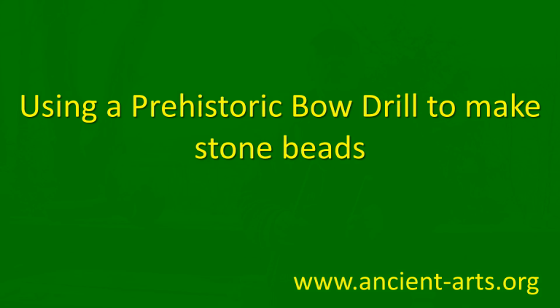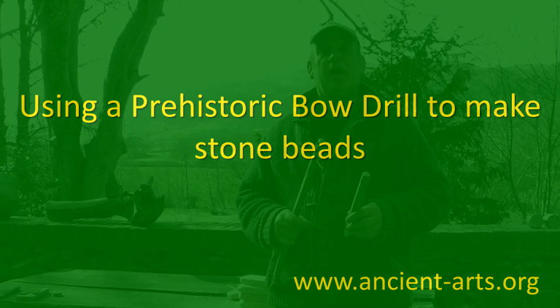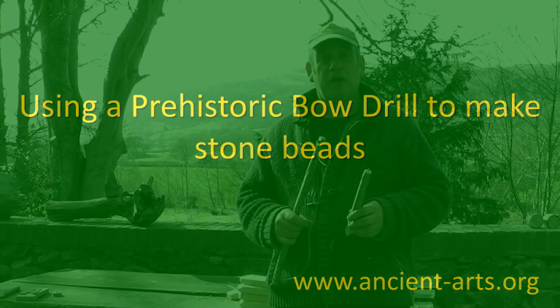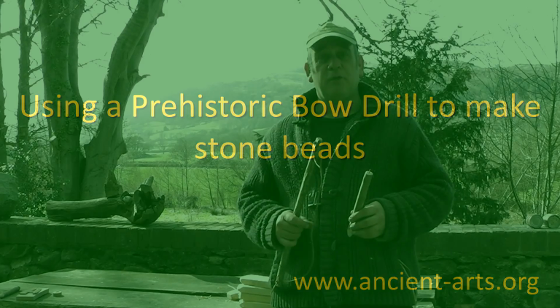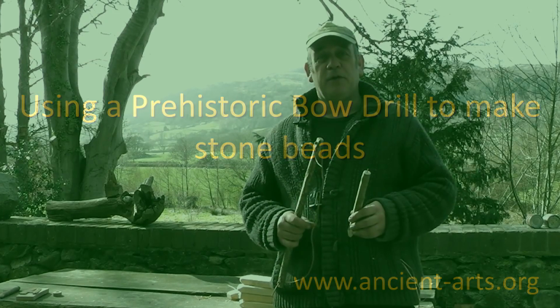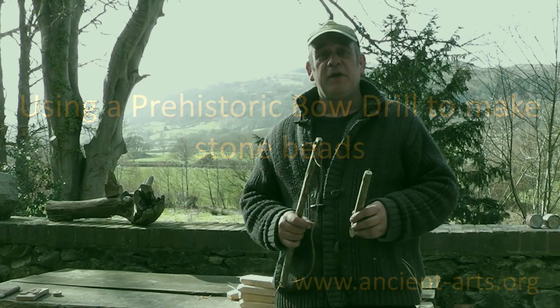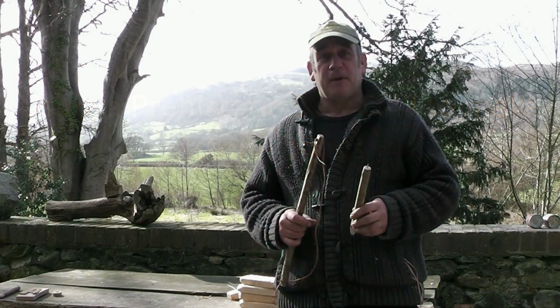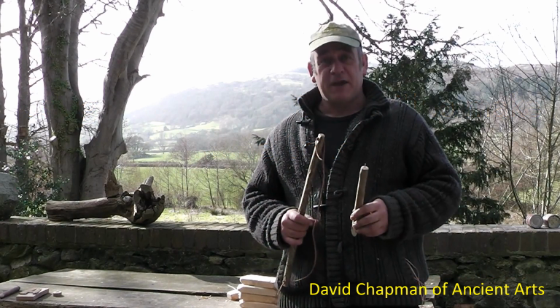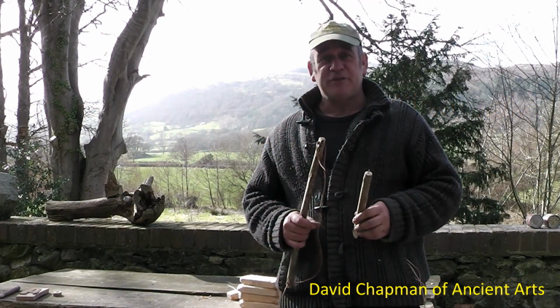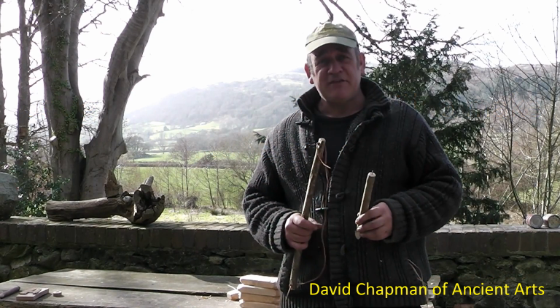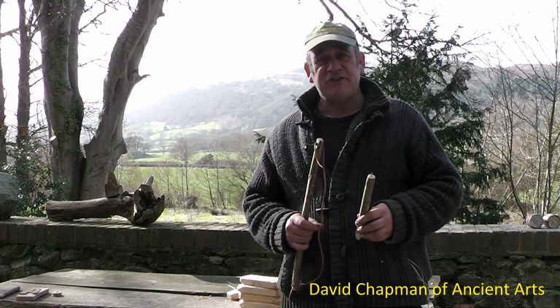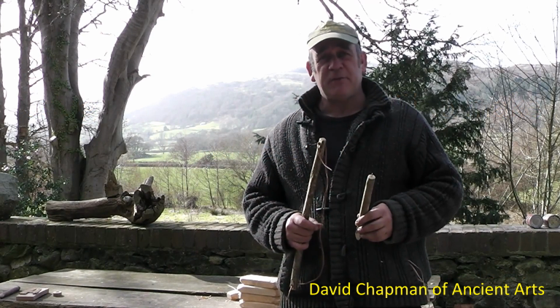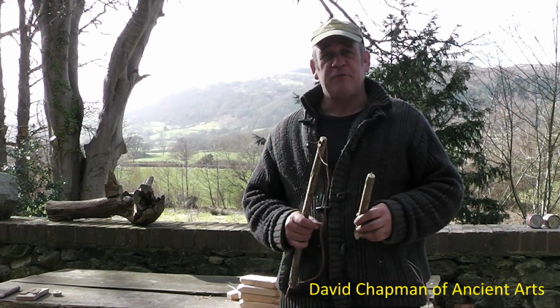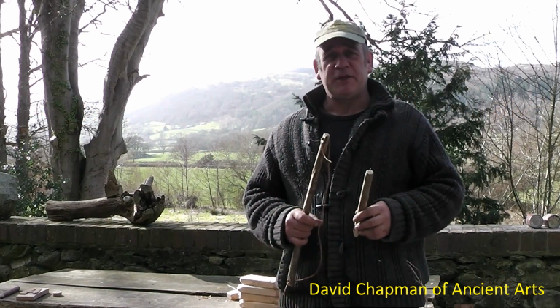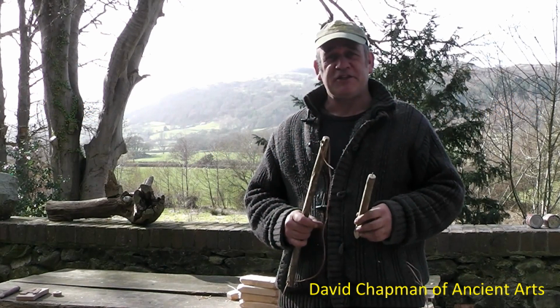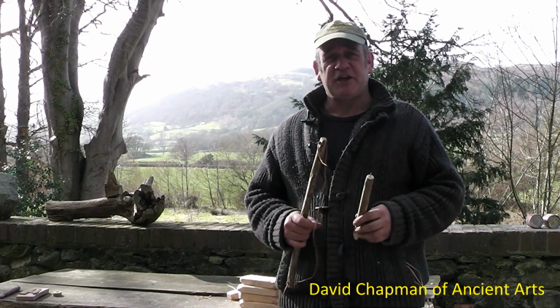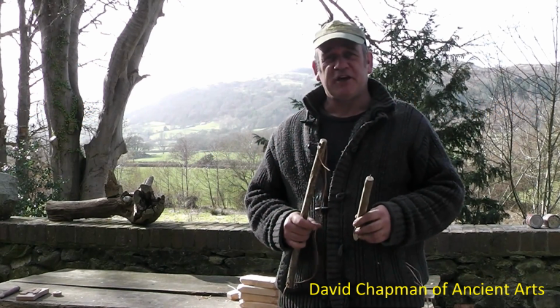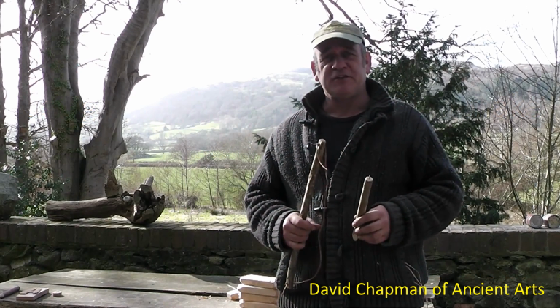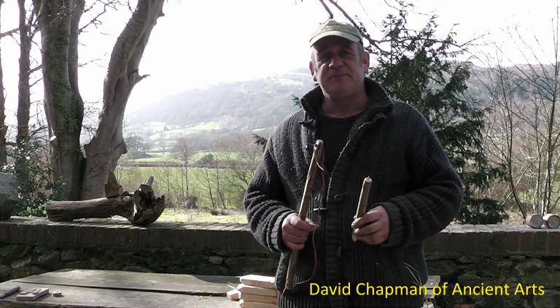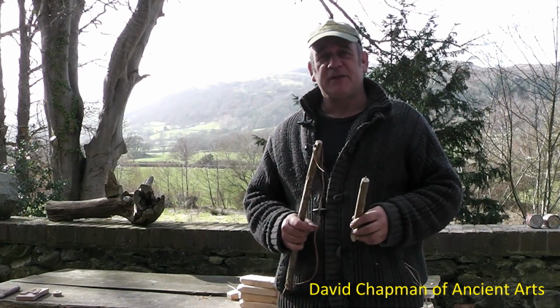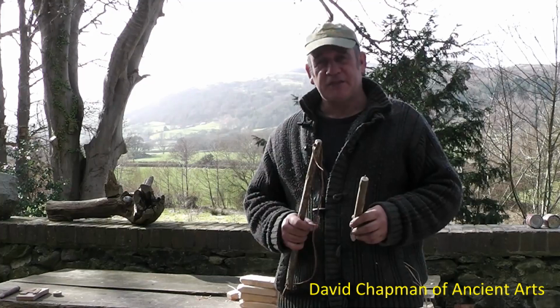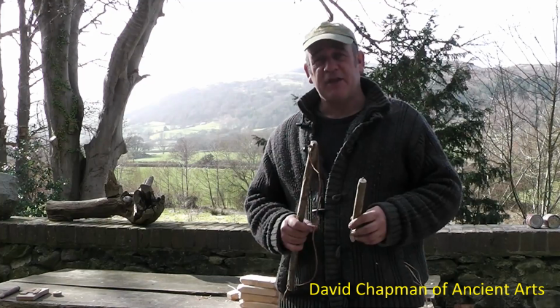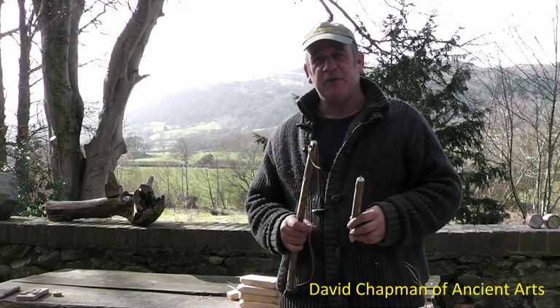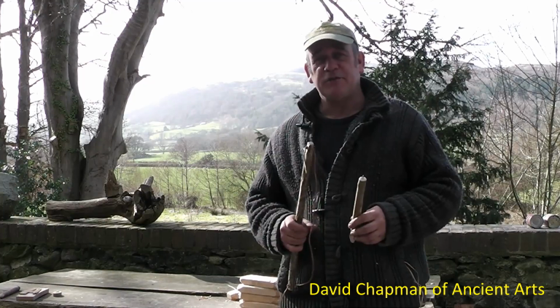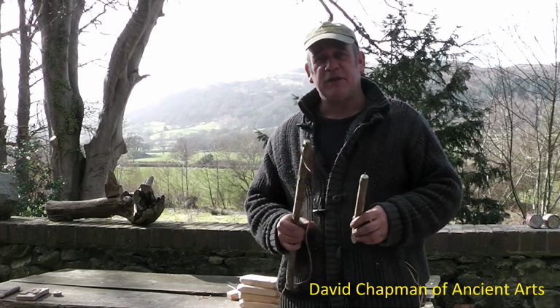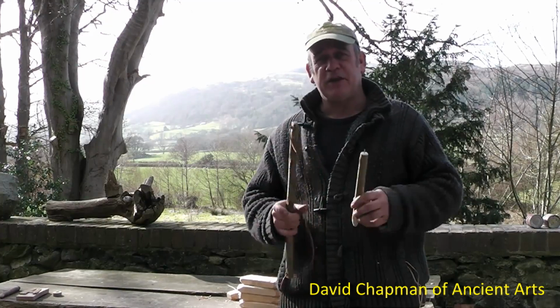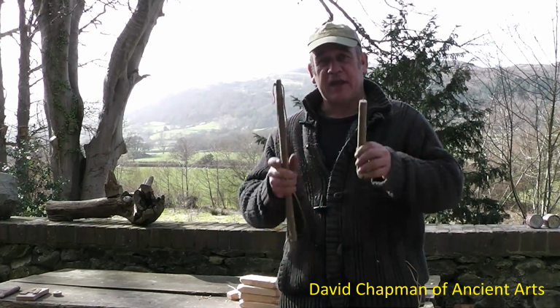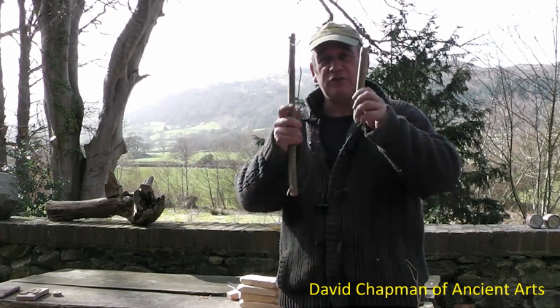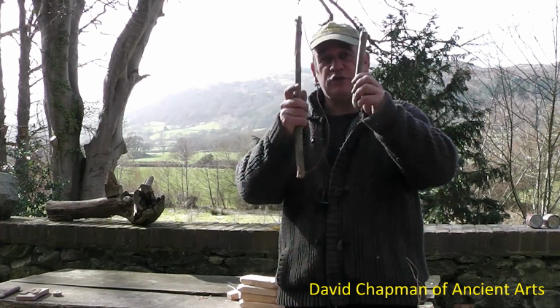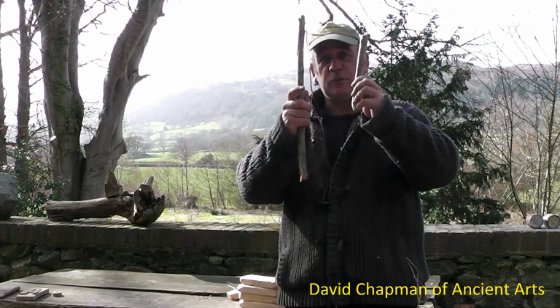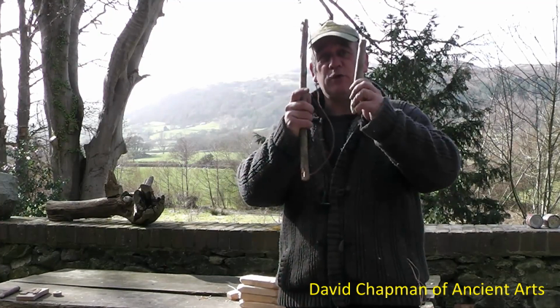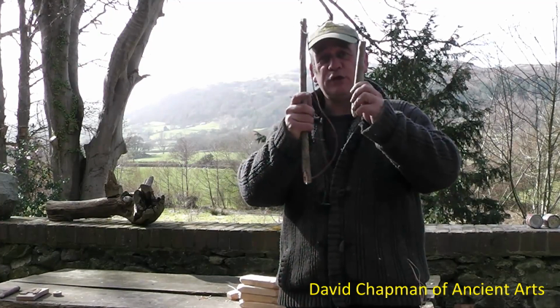Hello, my name is David Chapman from Ancient Arts. Today we're going to be learning how to use a bow drill.